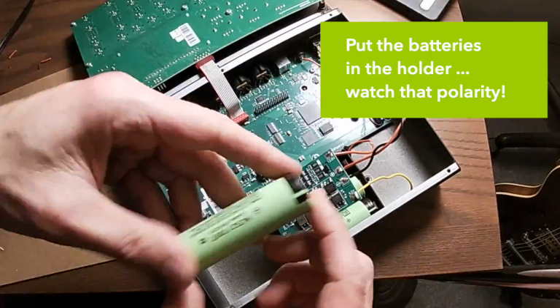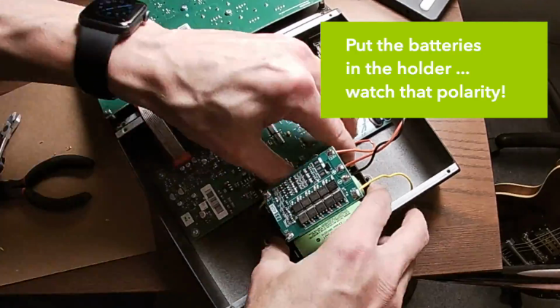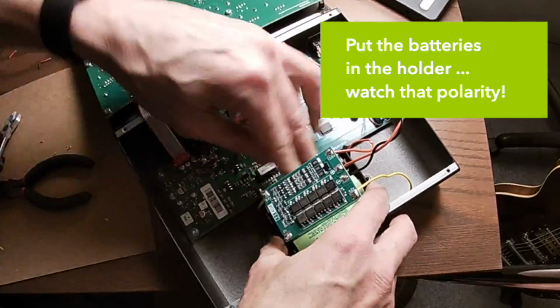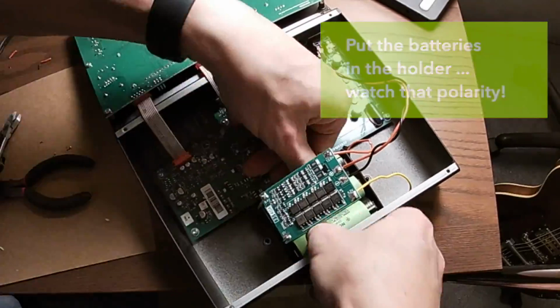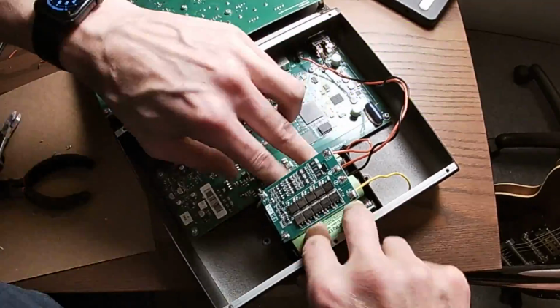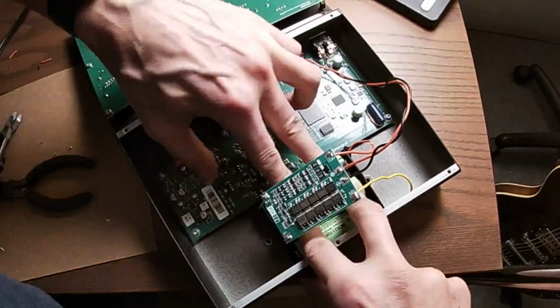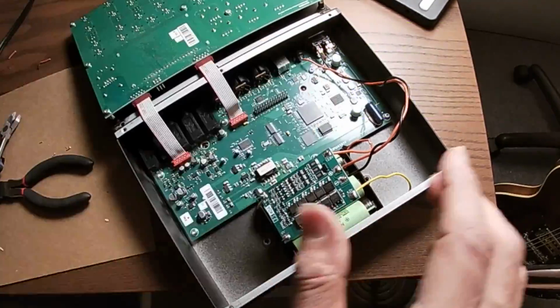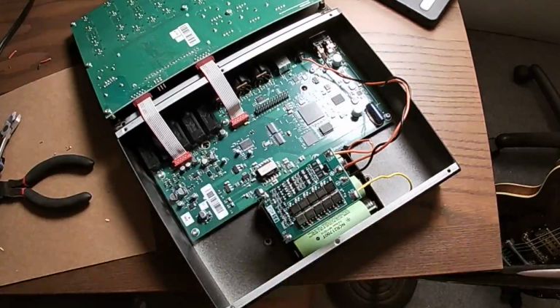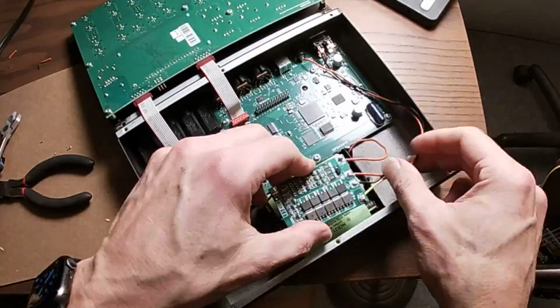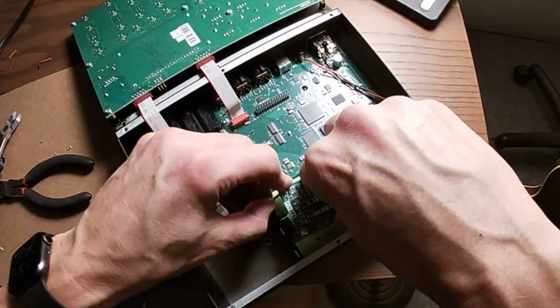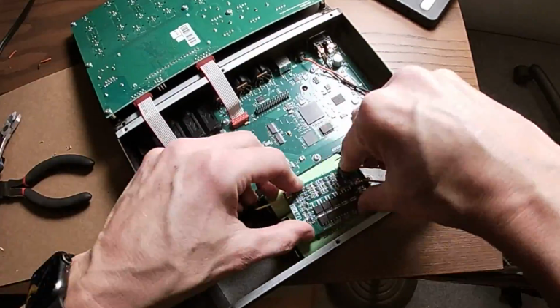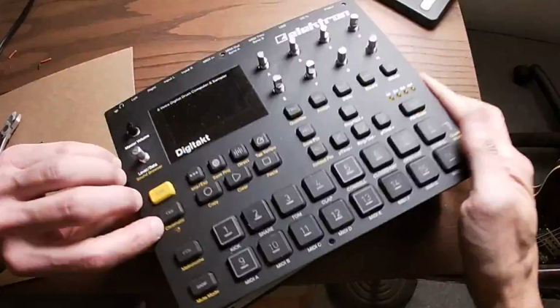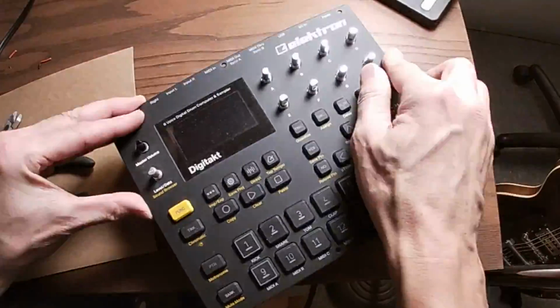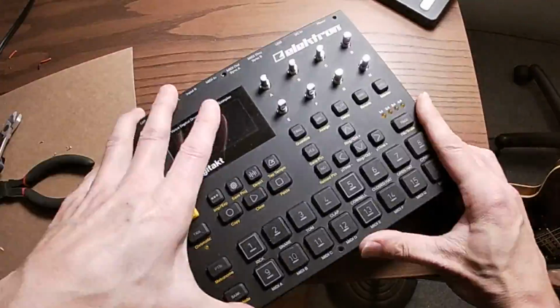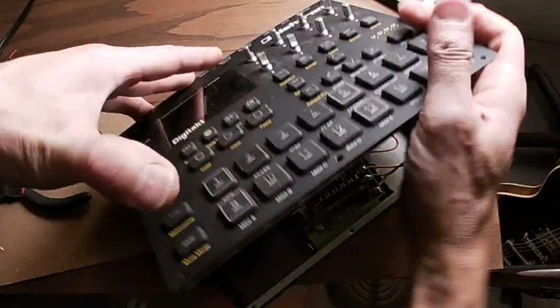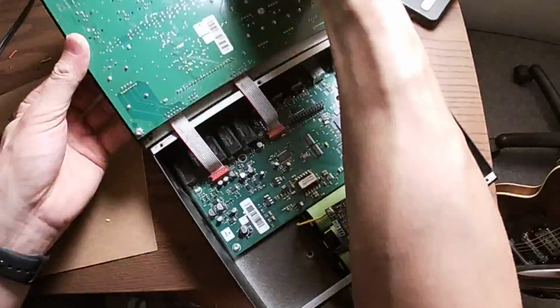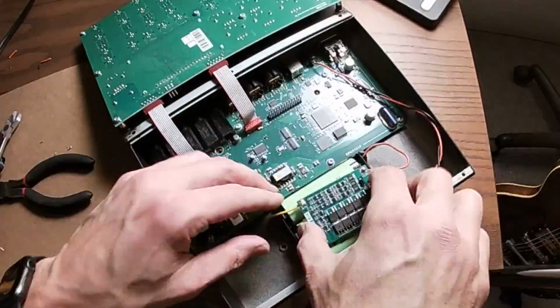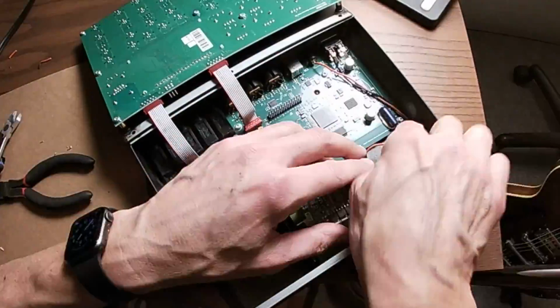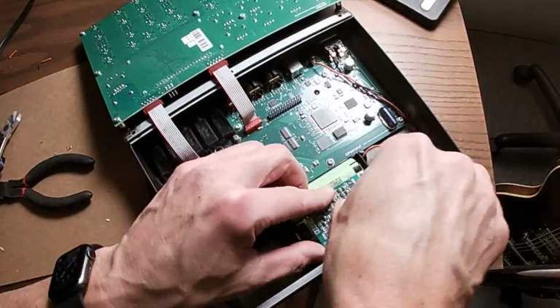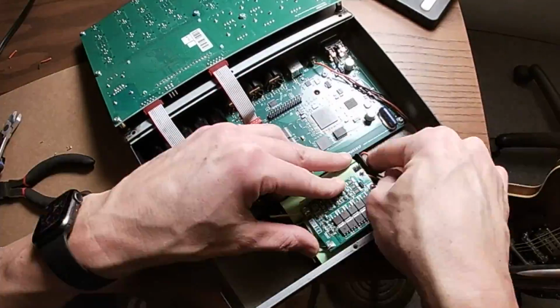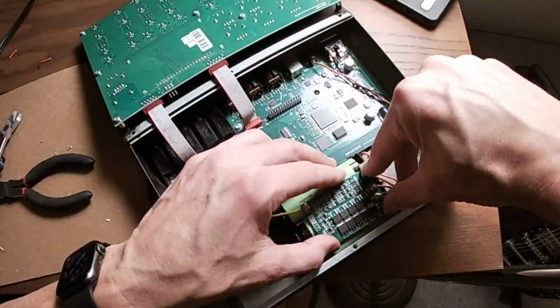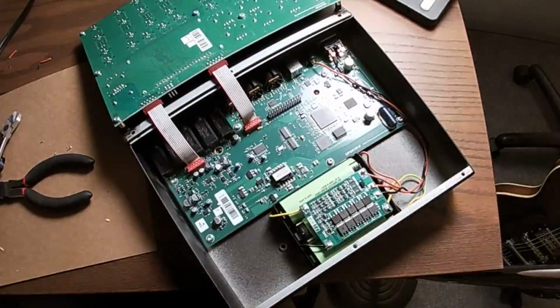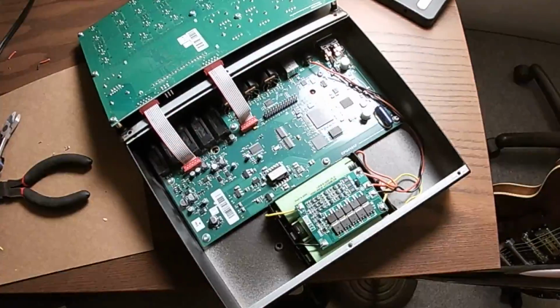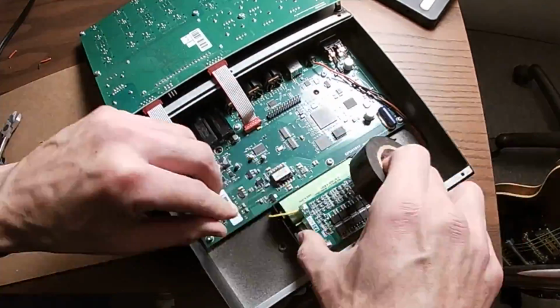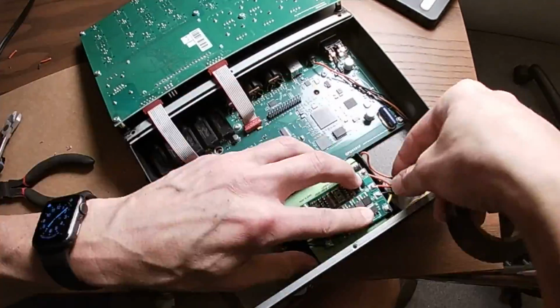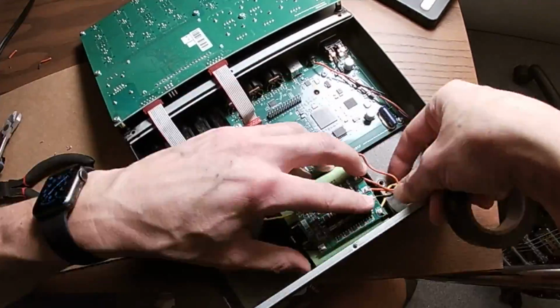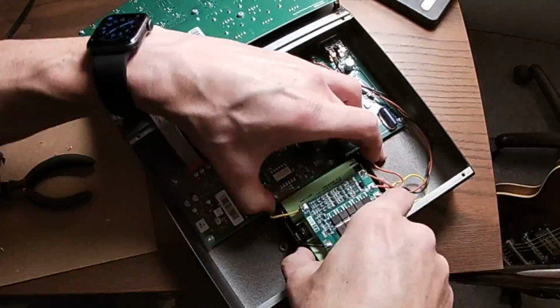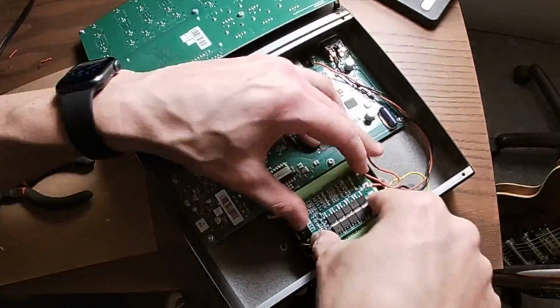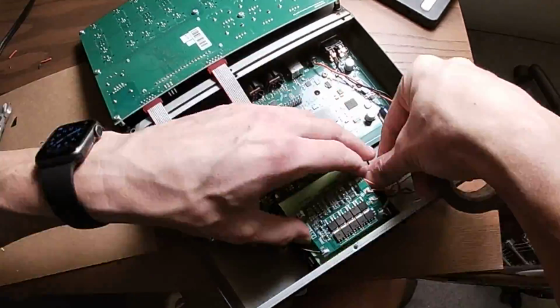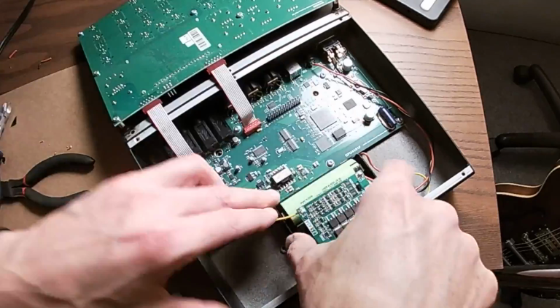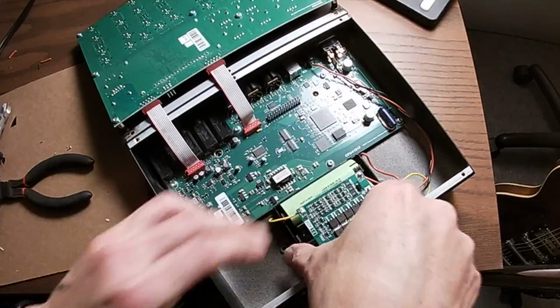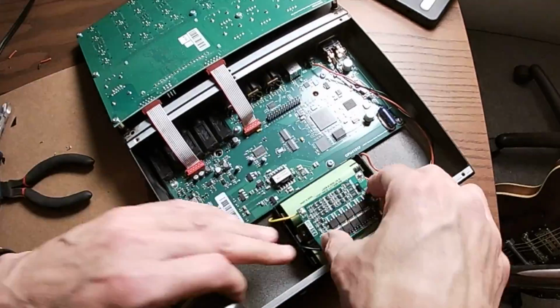Watch that polarity. Watch it. Watch it.